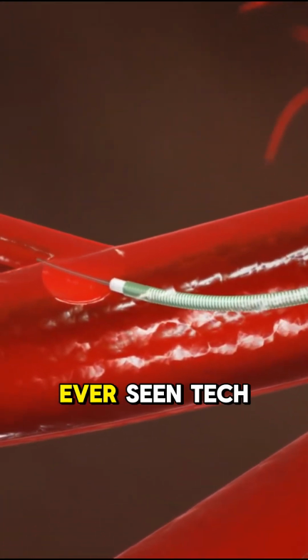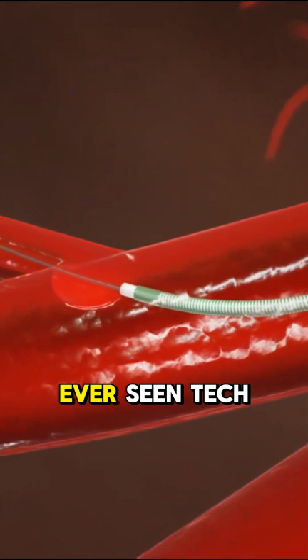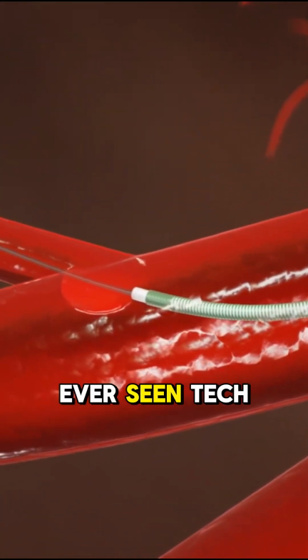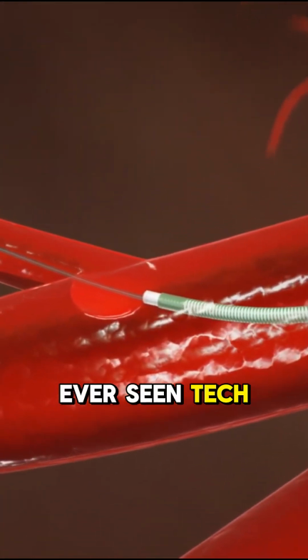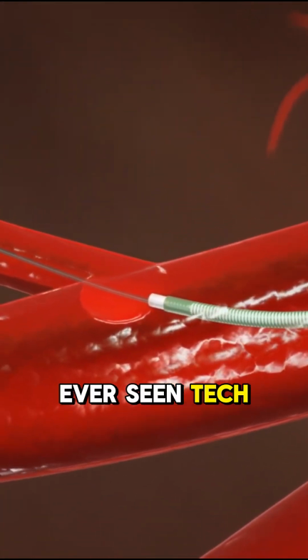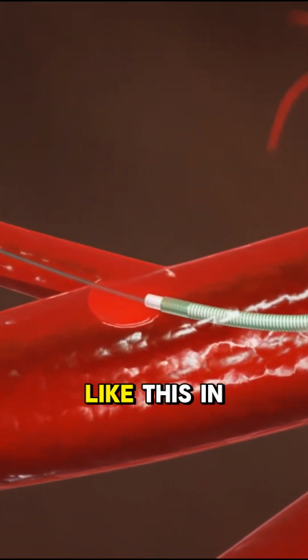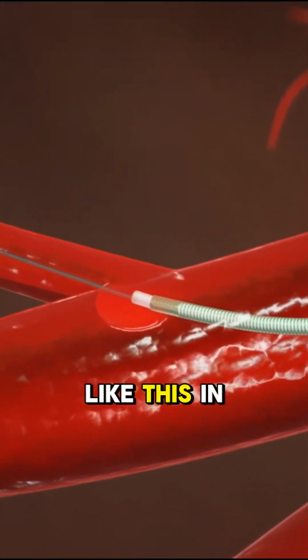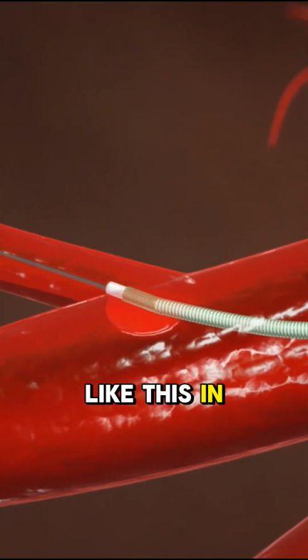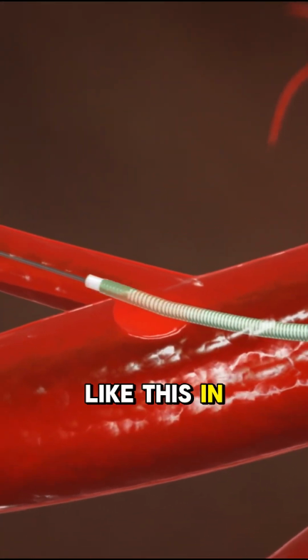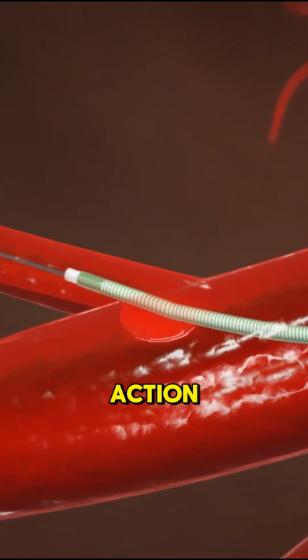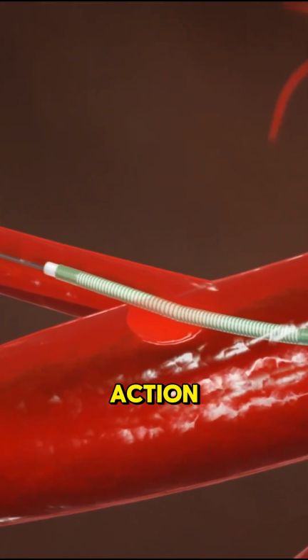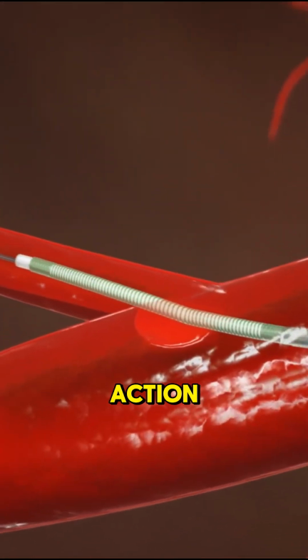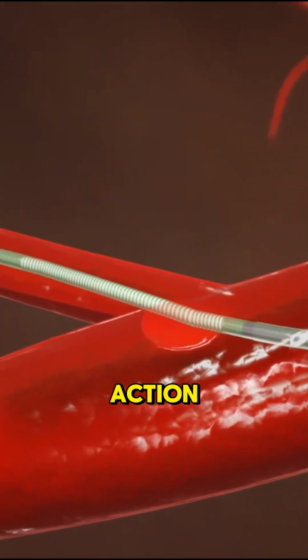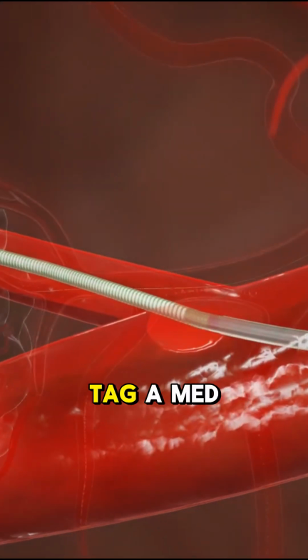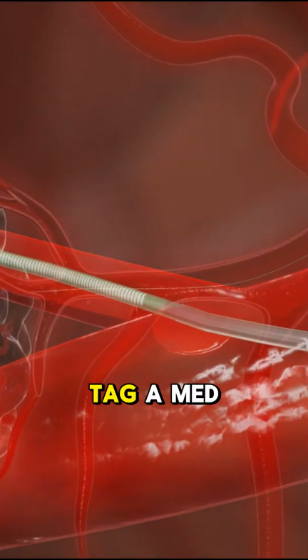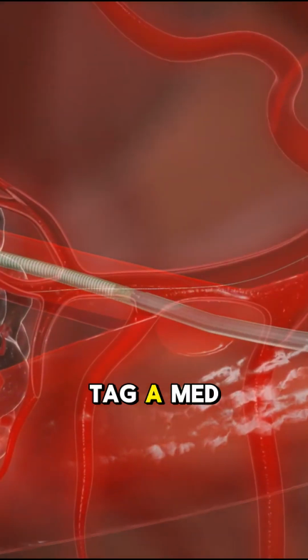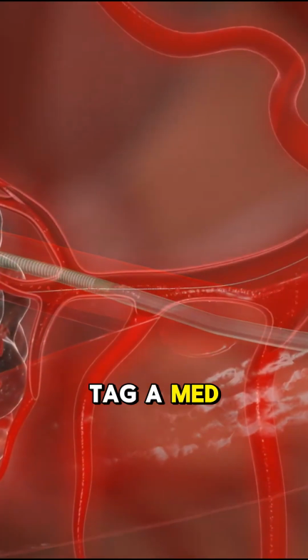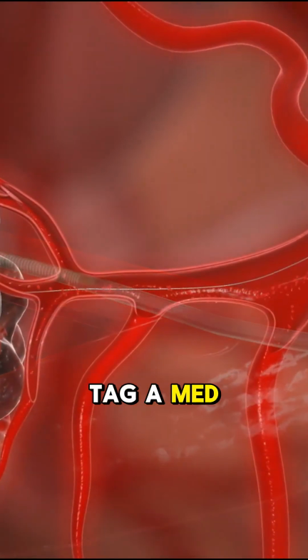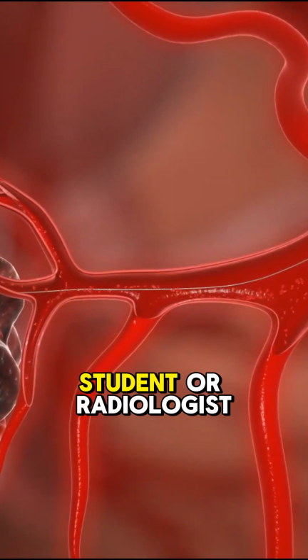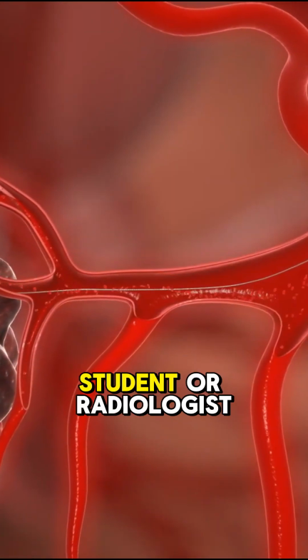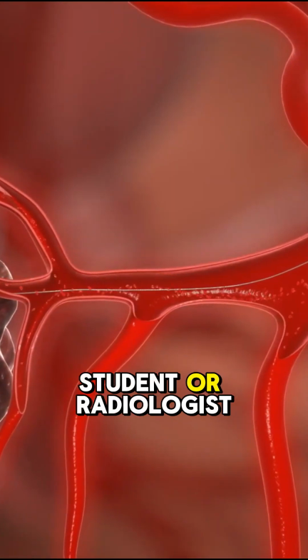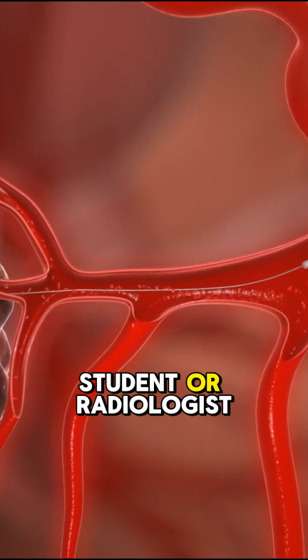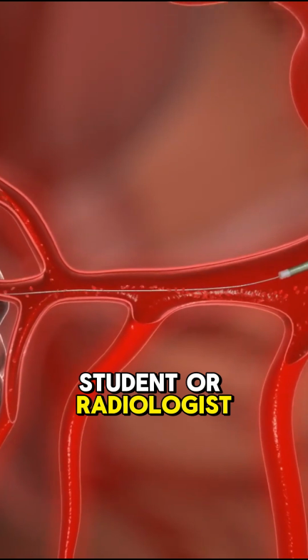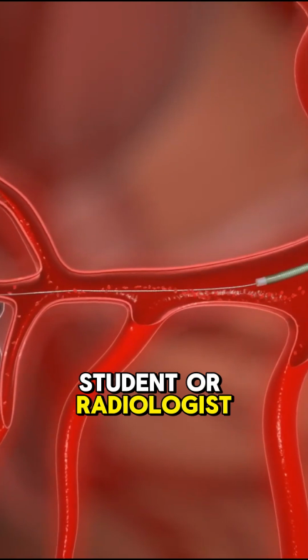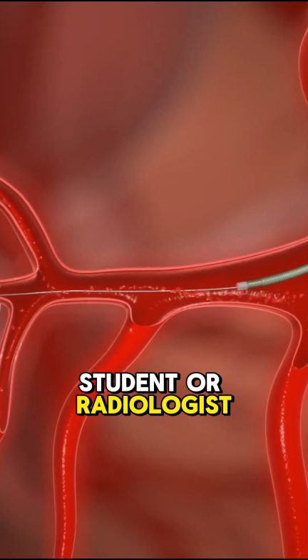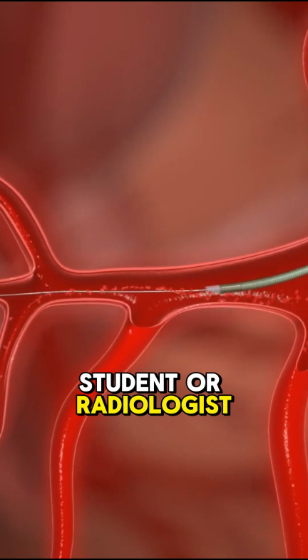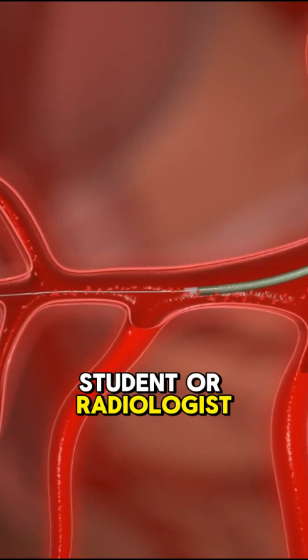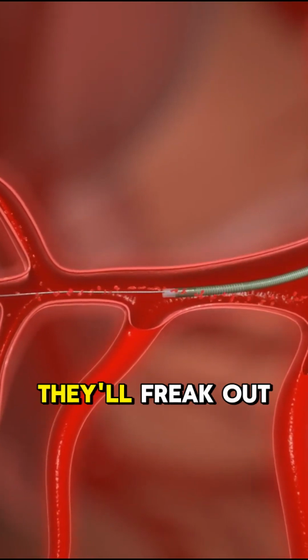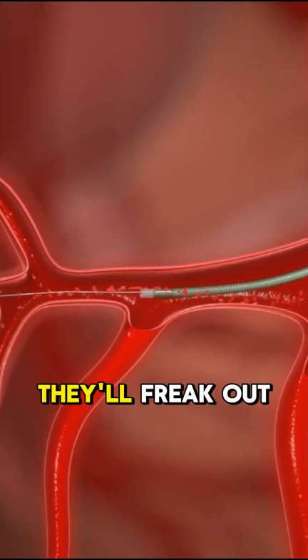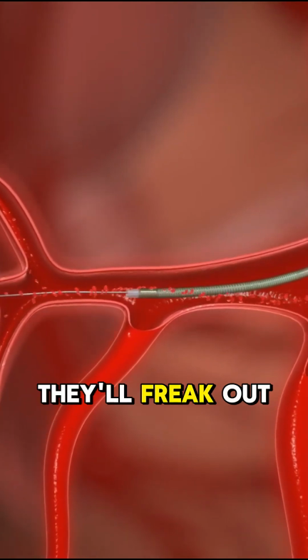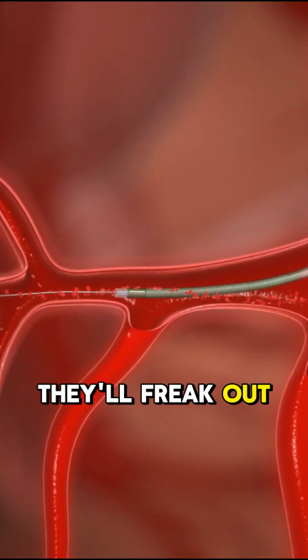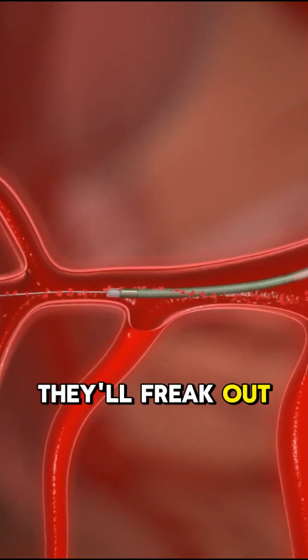Ever seen tech like this in action? Tag a med student or radiologist — they'll freak out.